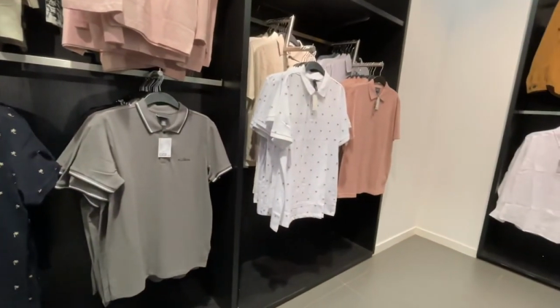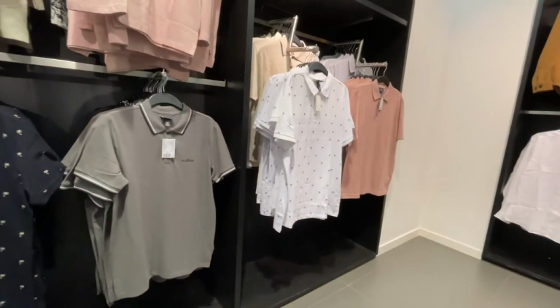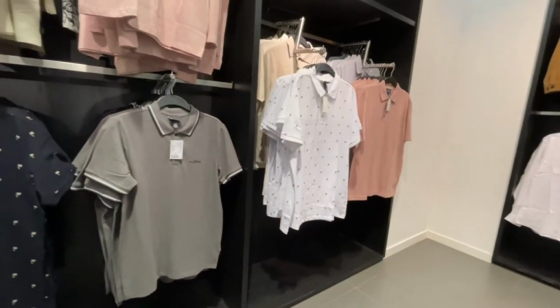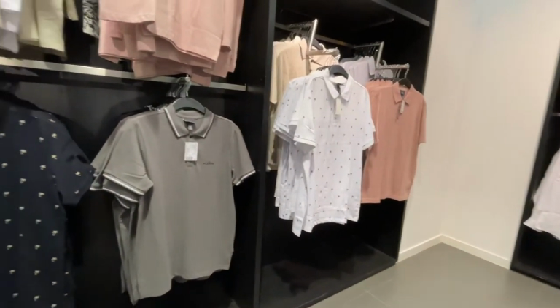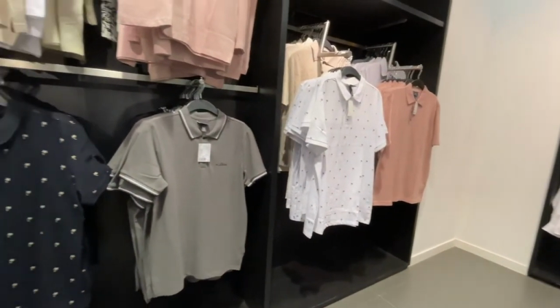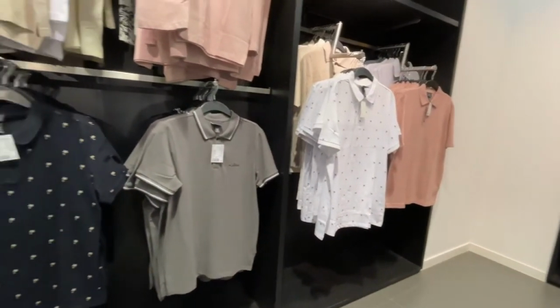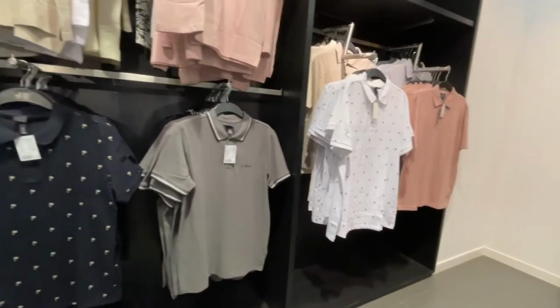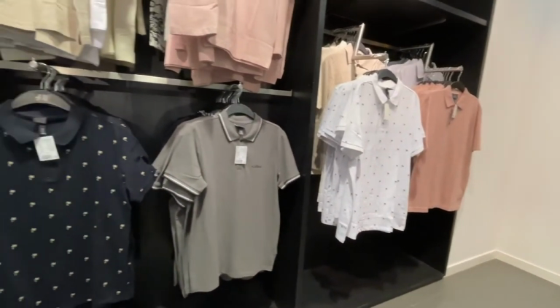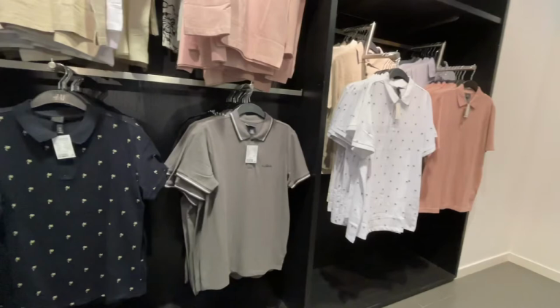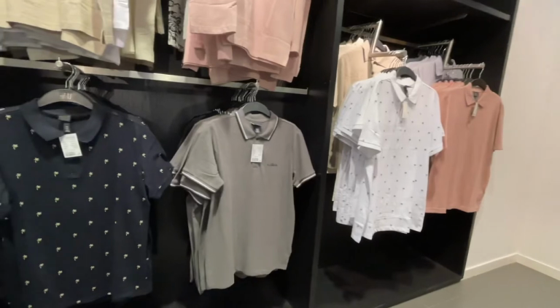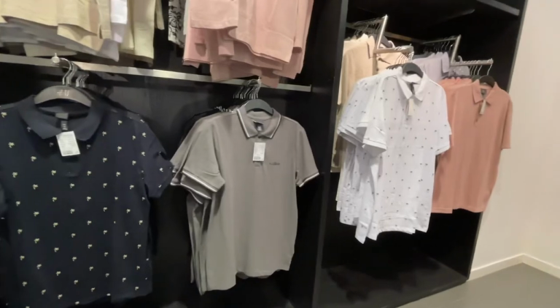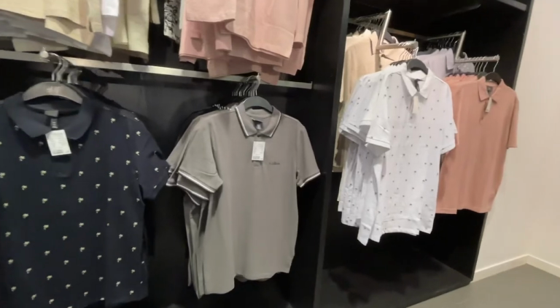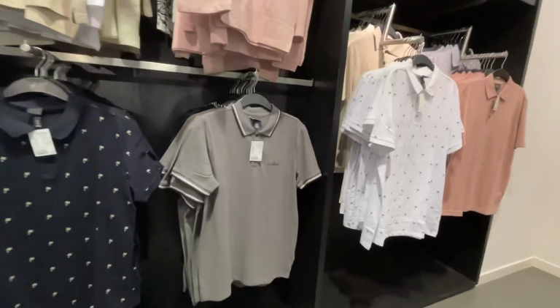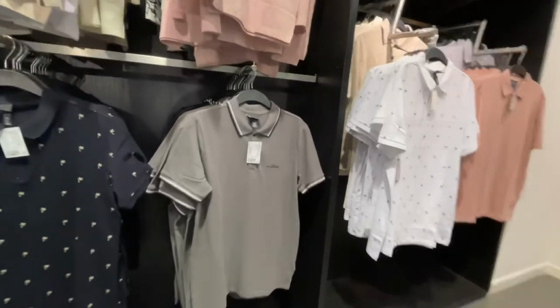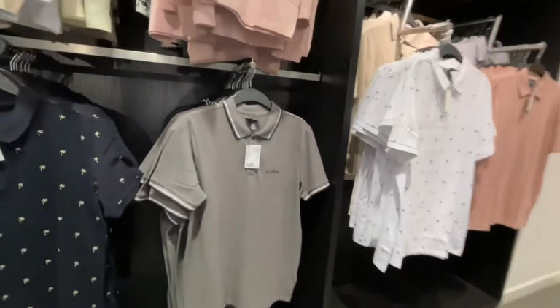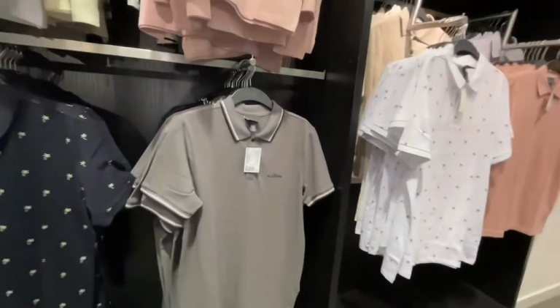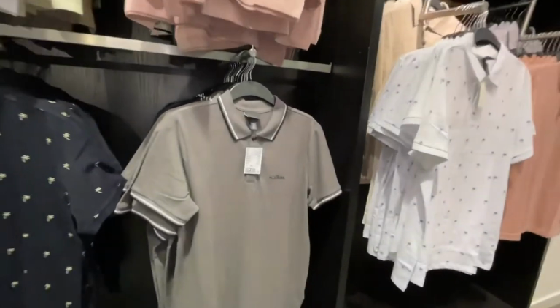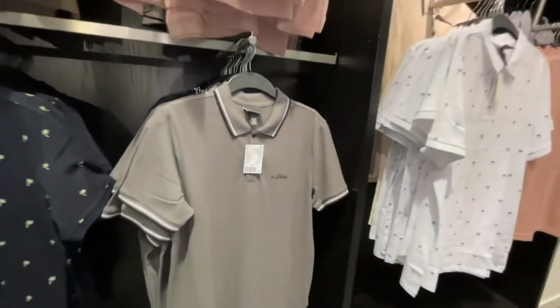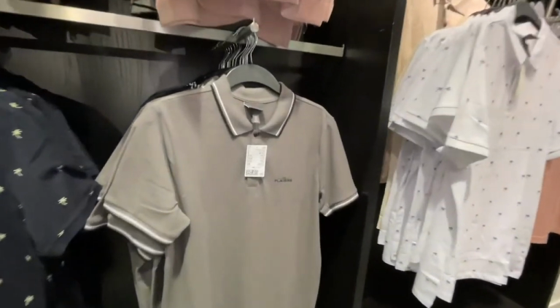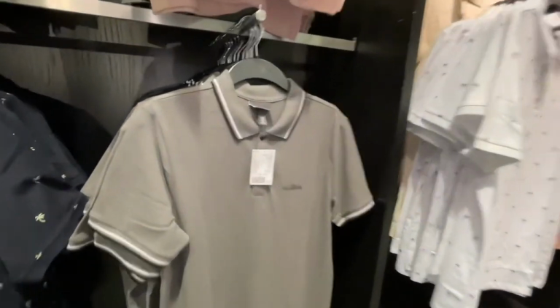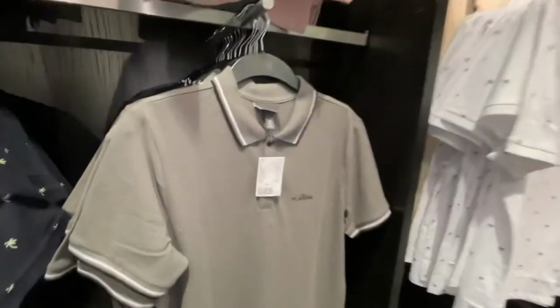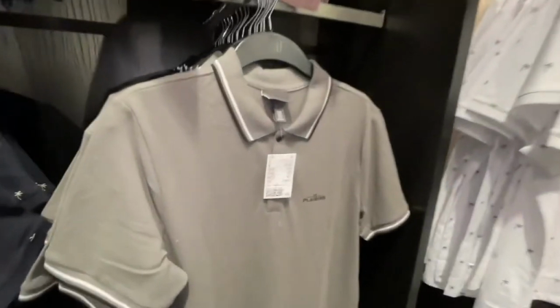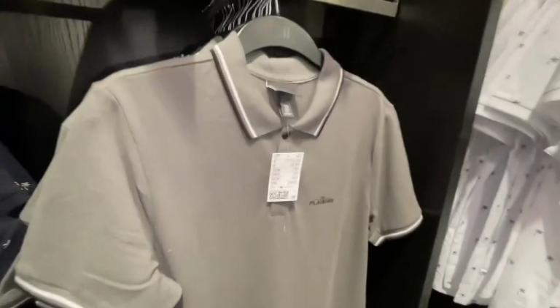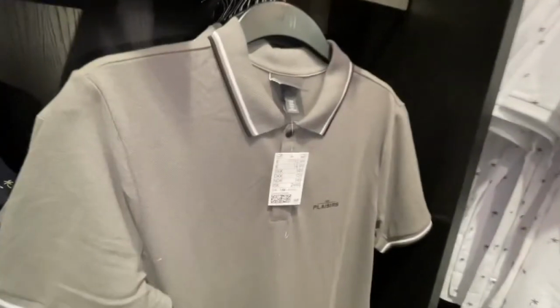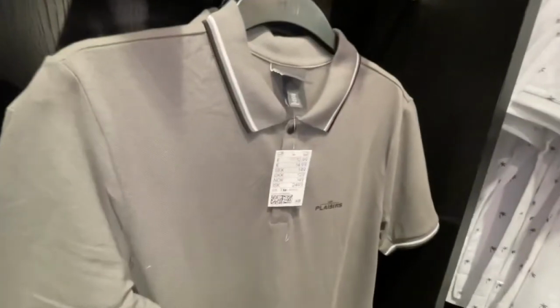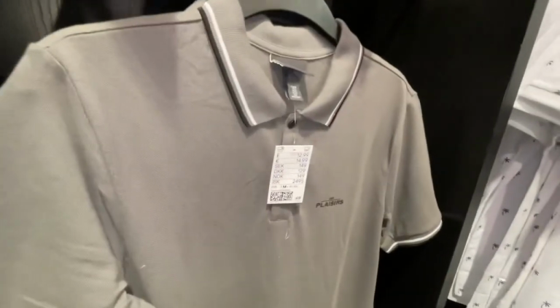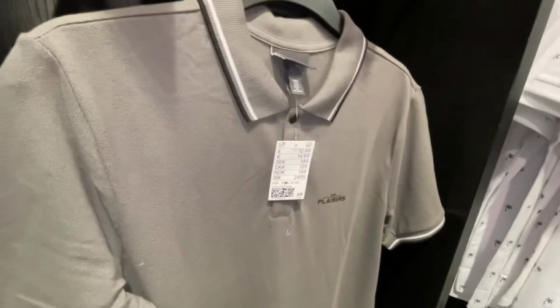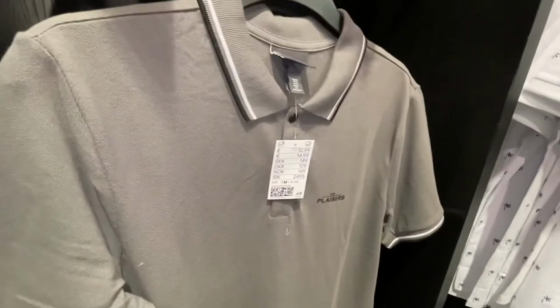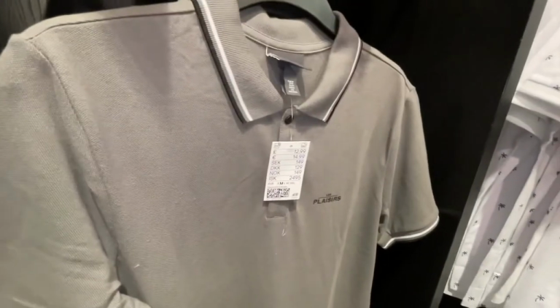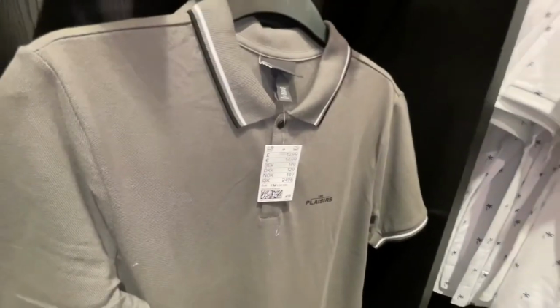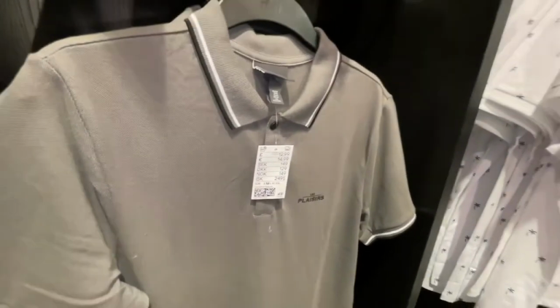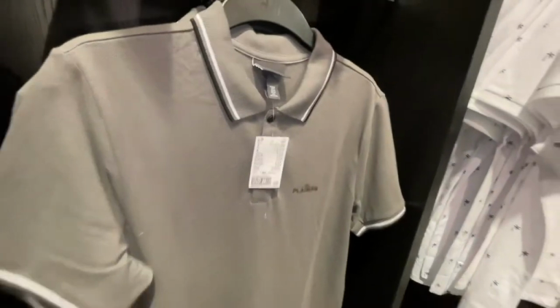Lots of polo shirts because polo shirts are very in, but this was like more than a shirt price-wise.